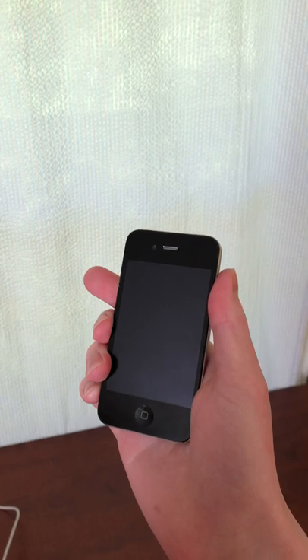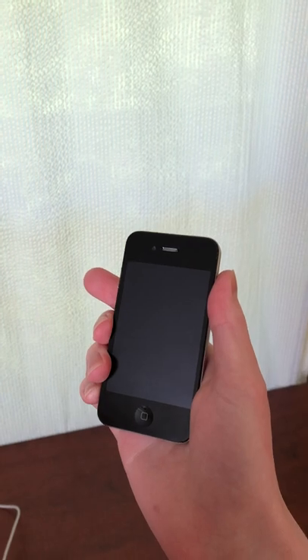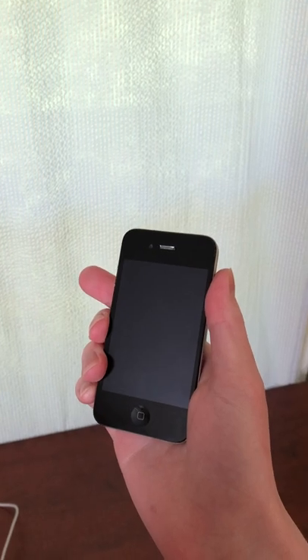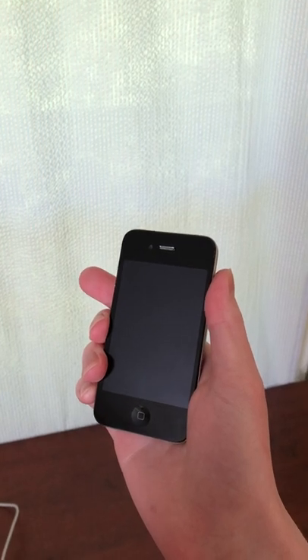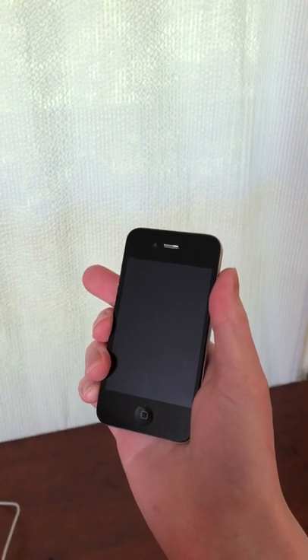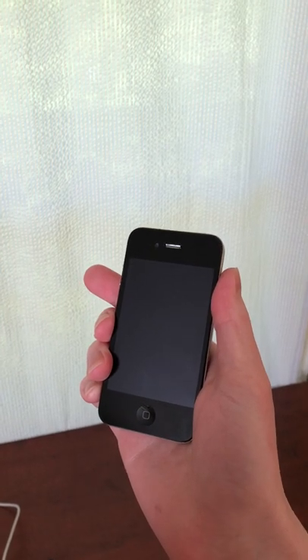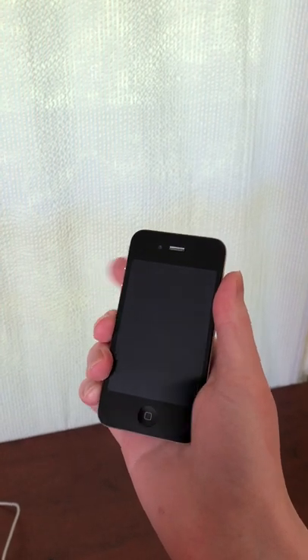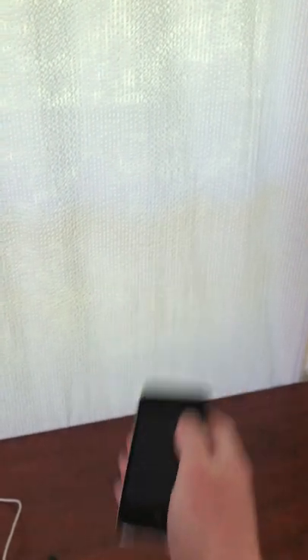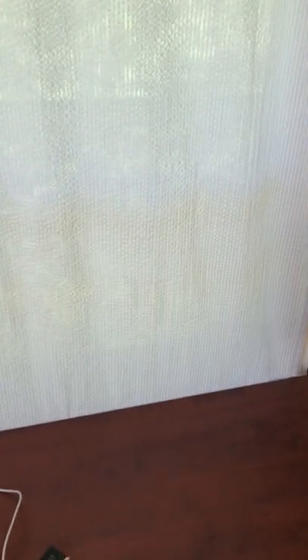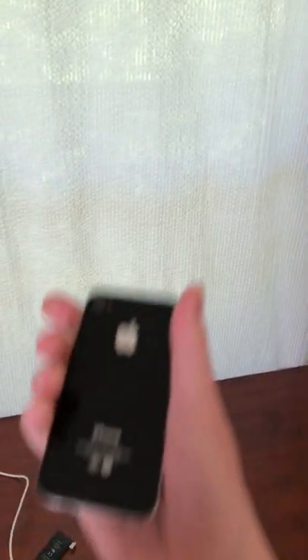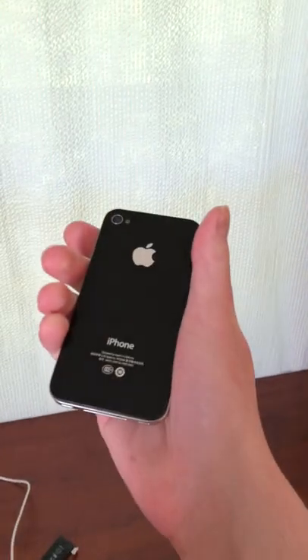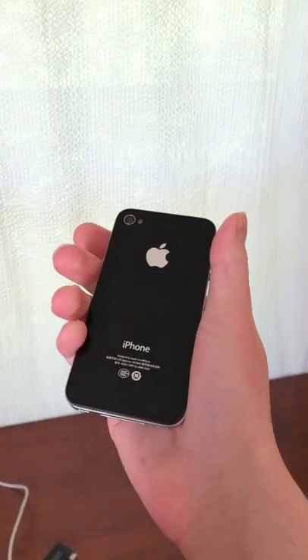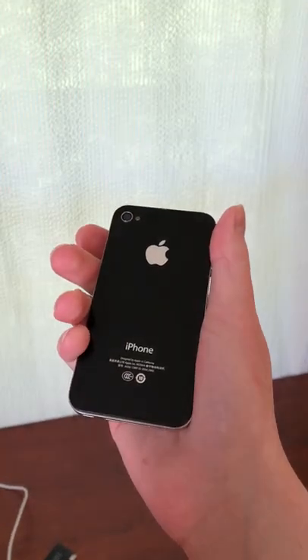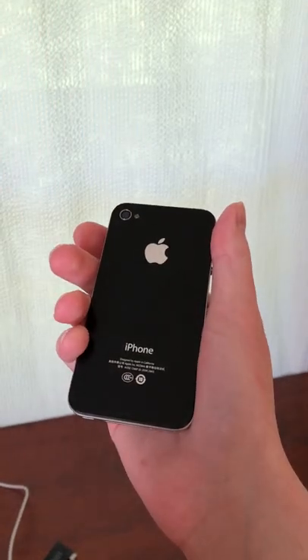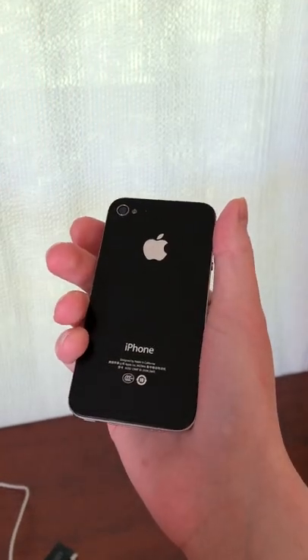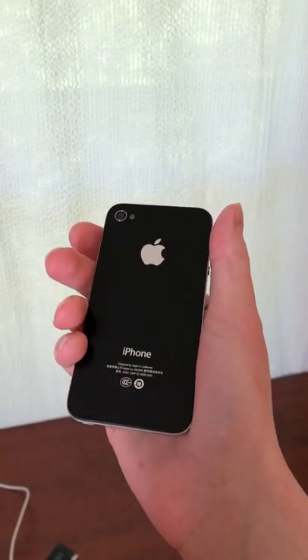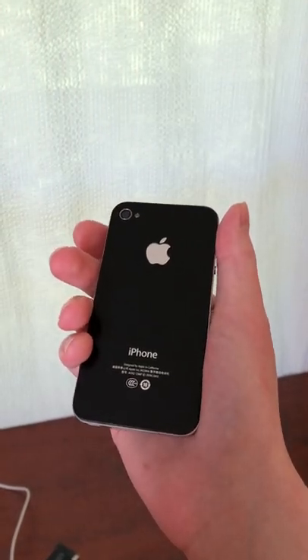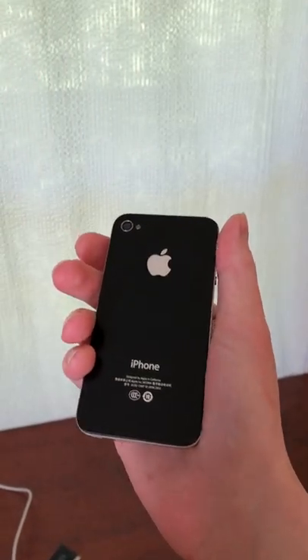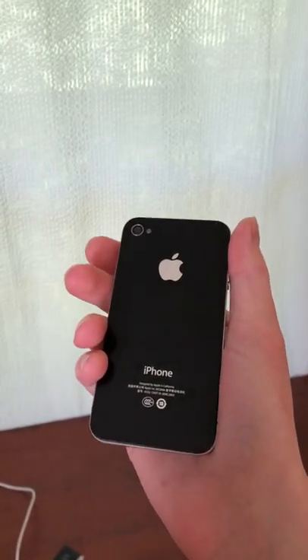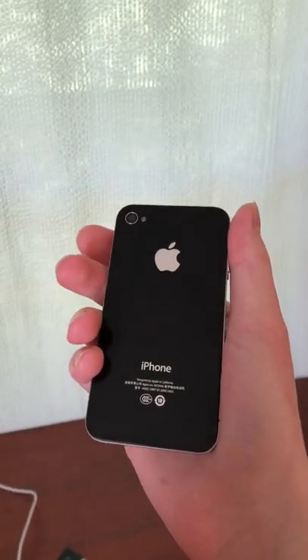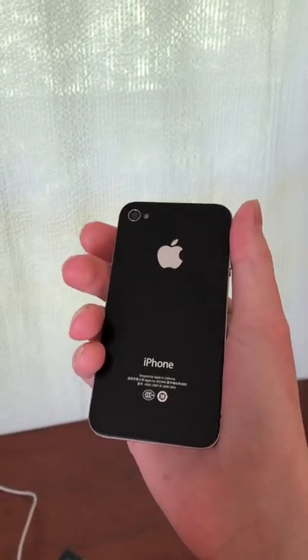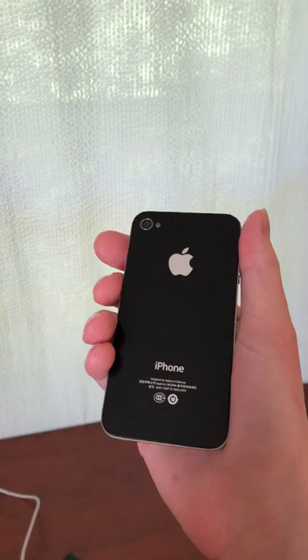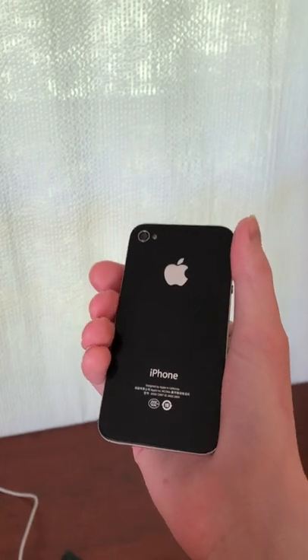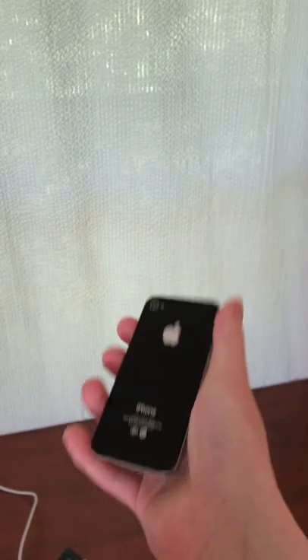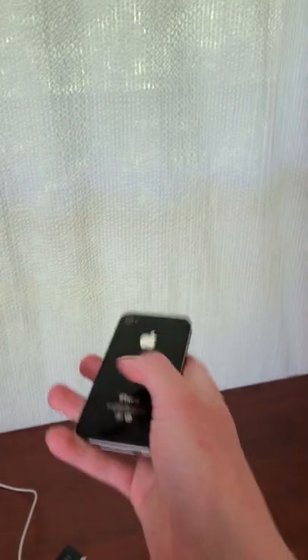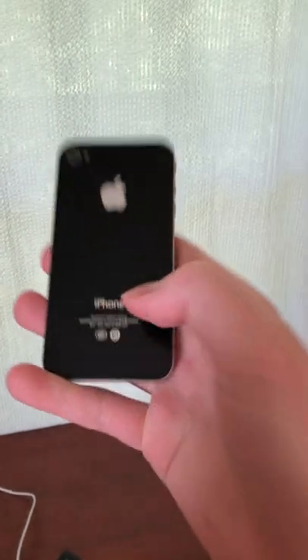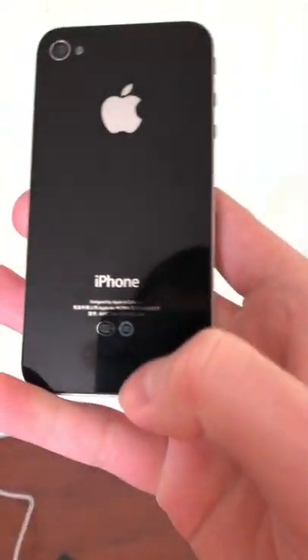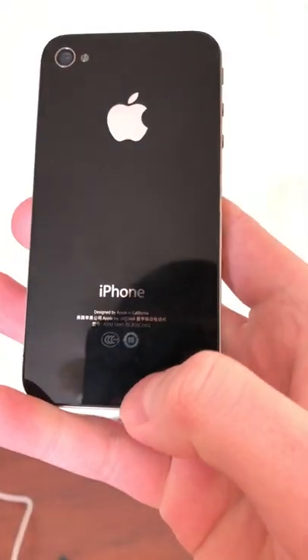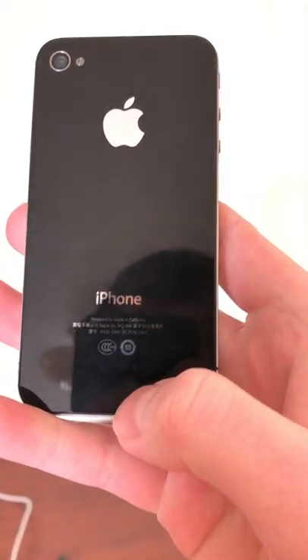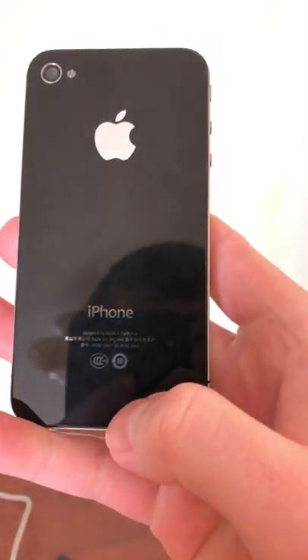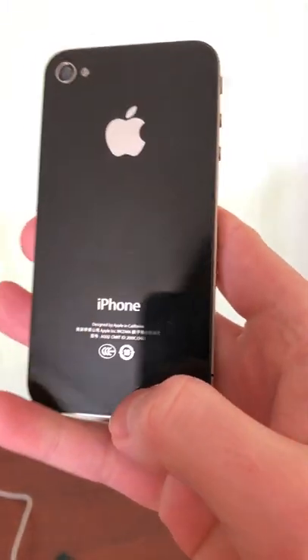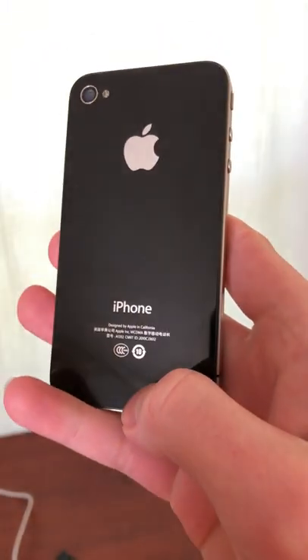This isn't your average iPhone 4. It's from China, and it's got a few differences. Most notably on the back, it's got Chinese regulatory symbols.